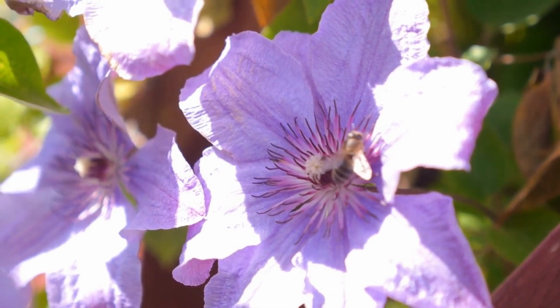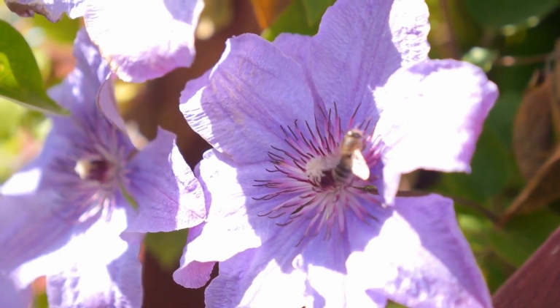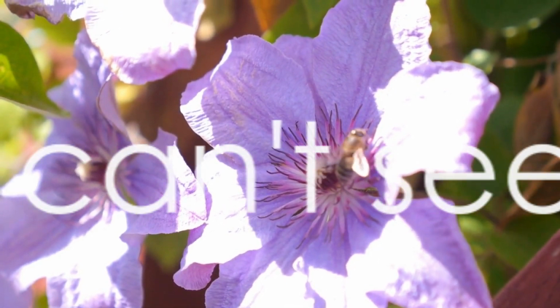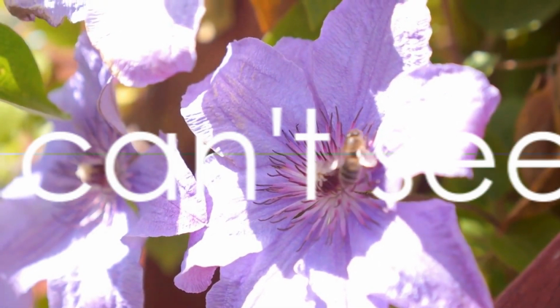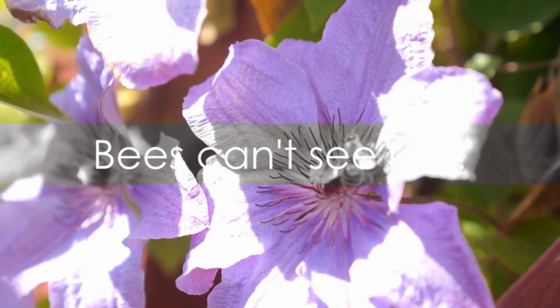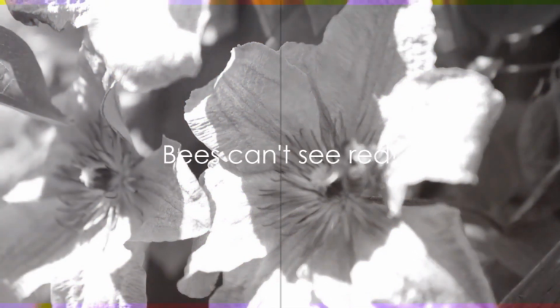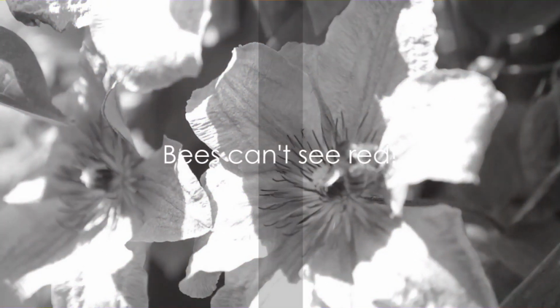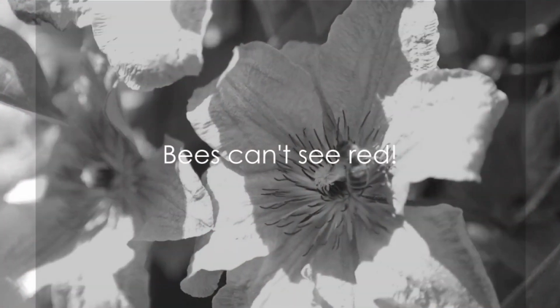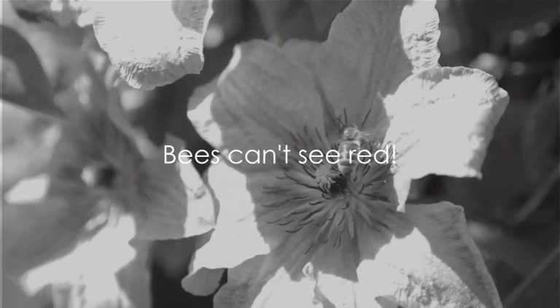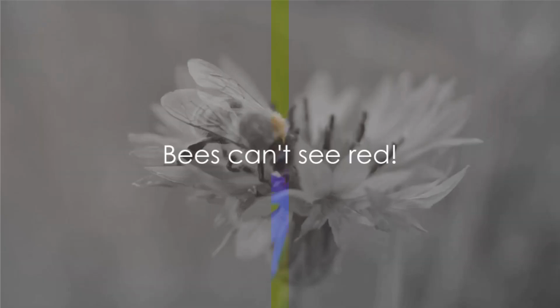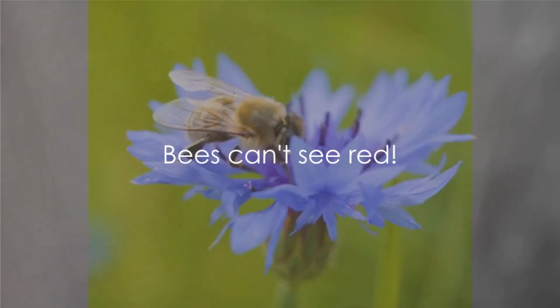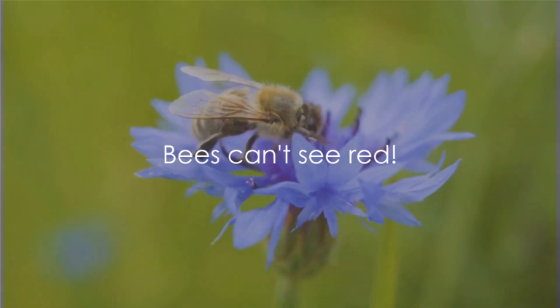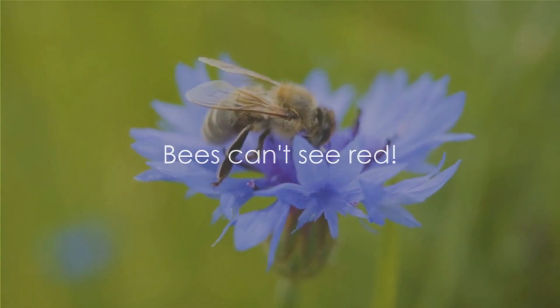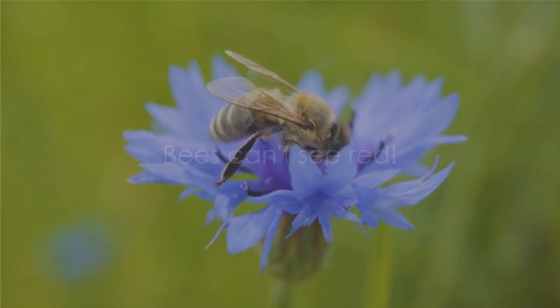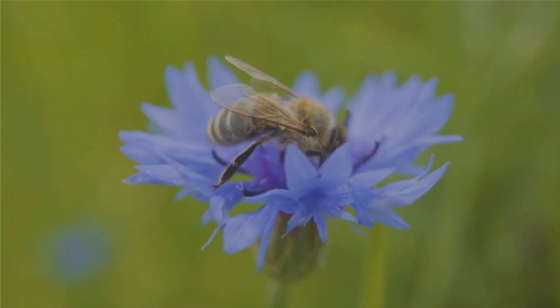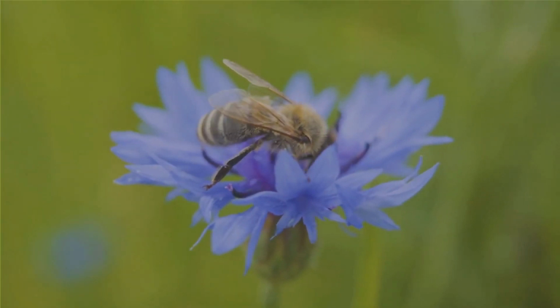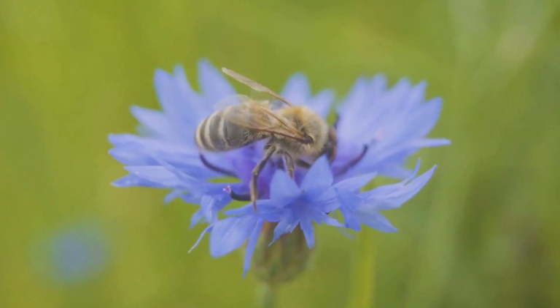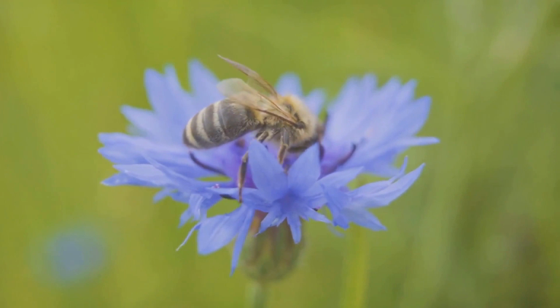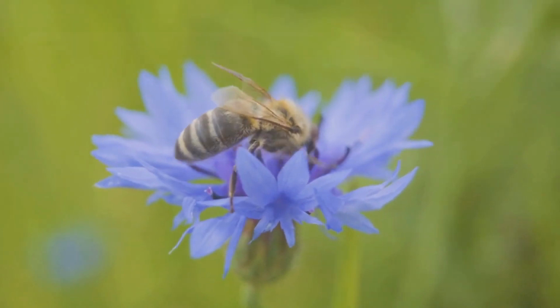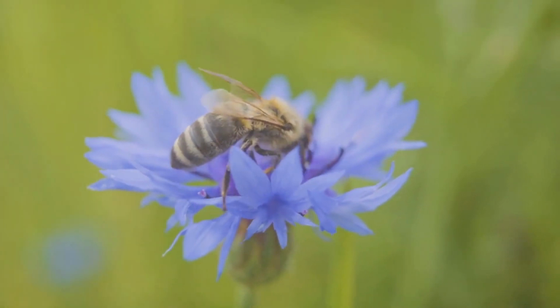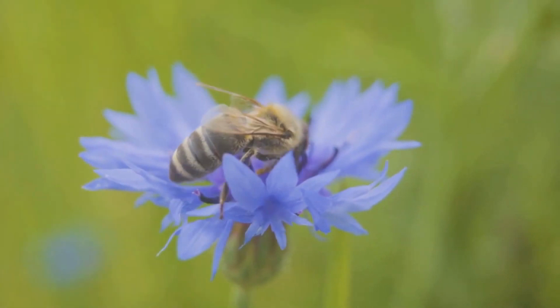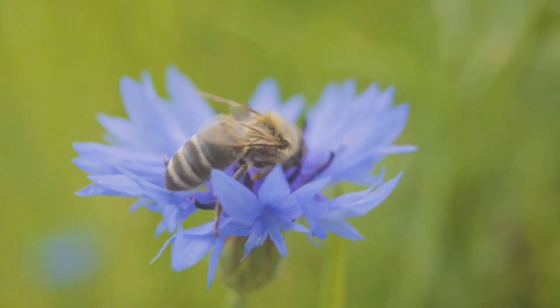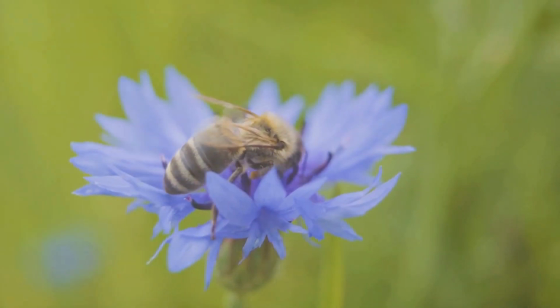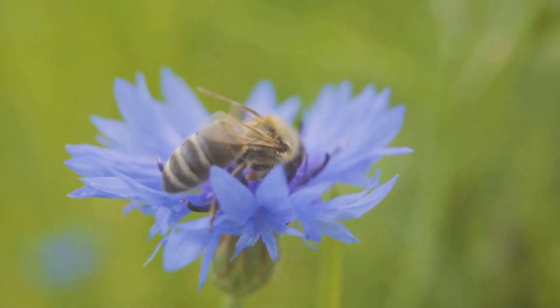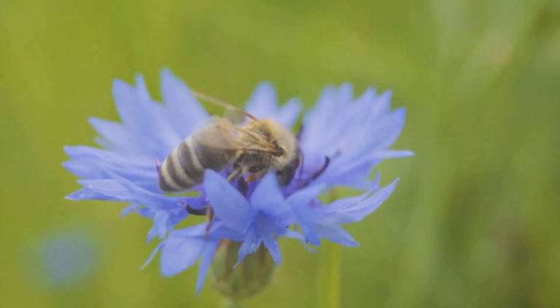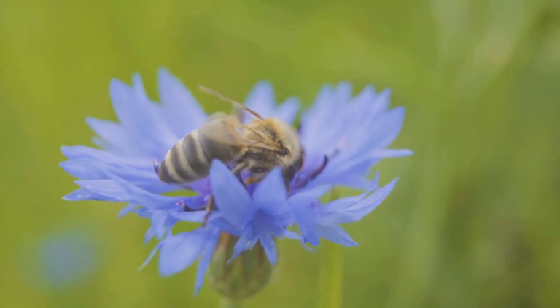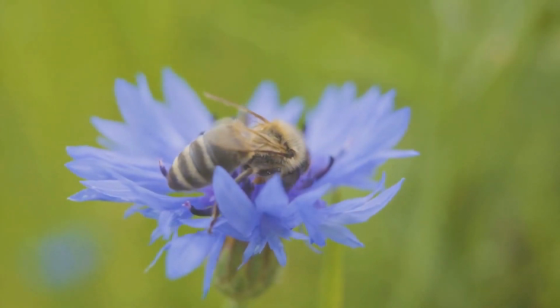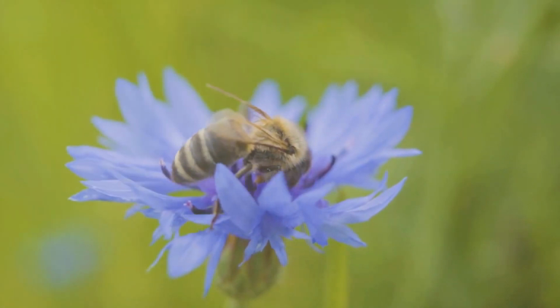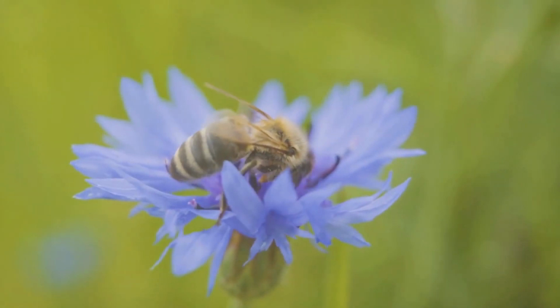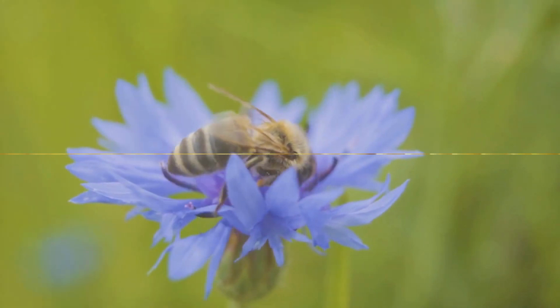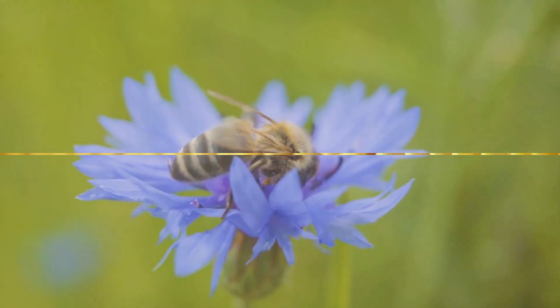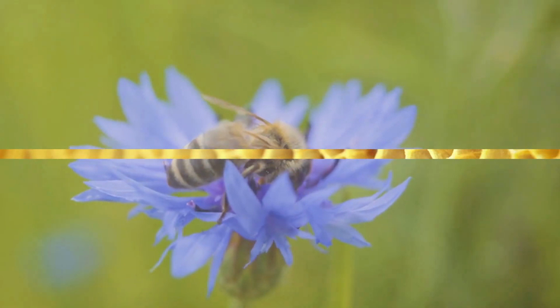And here's a fun fact: bees can't see red. So next time you spot a bee buzzing around blue flowers, you'll know why they're so attracted to them.